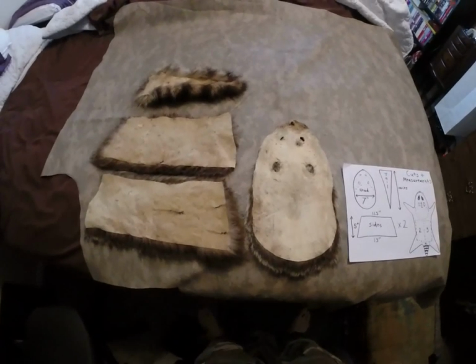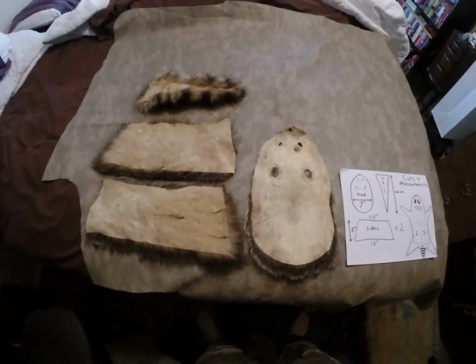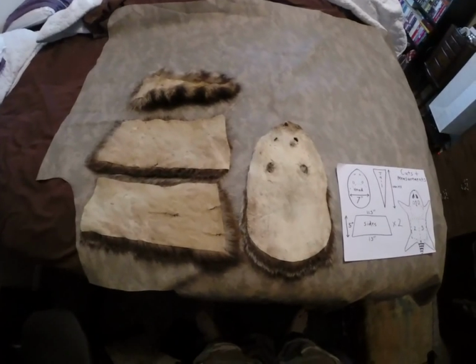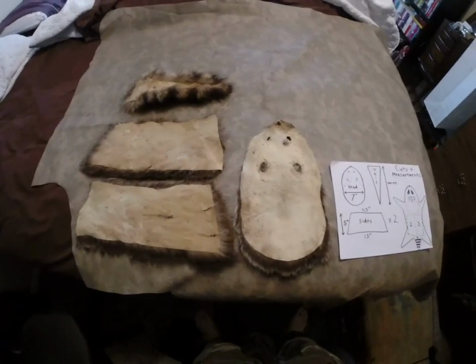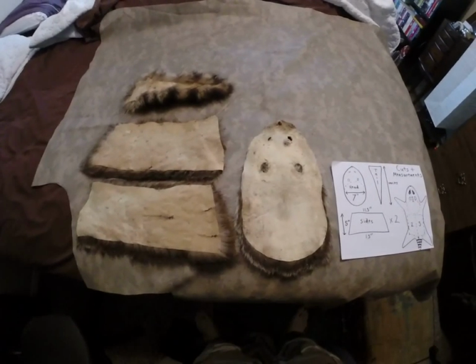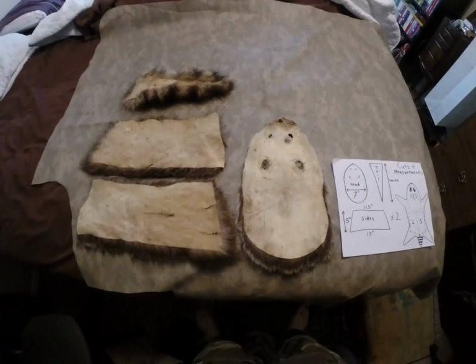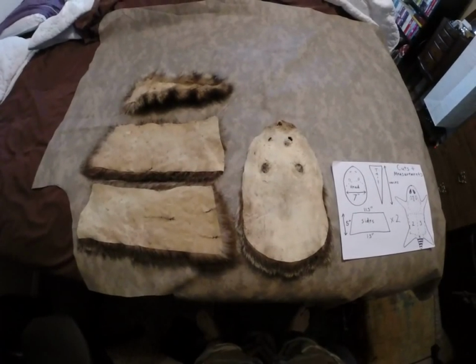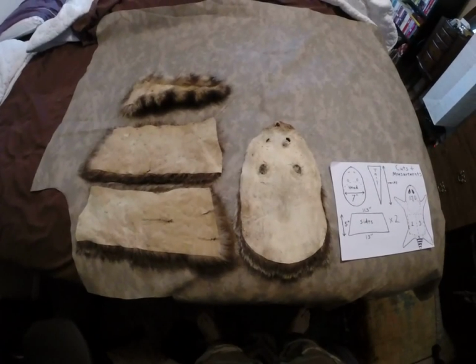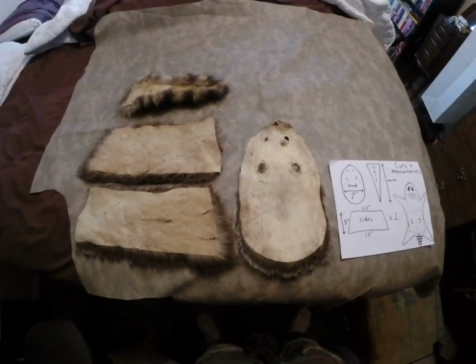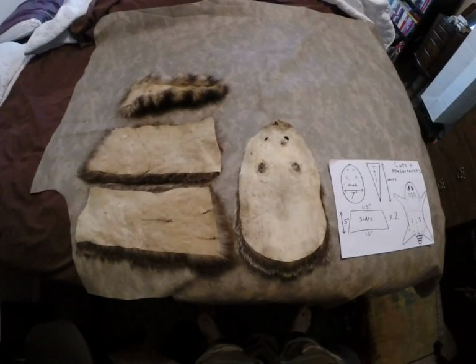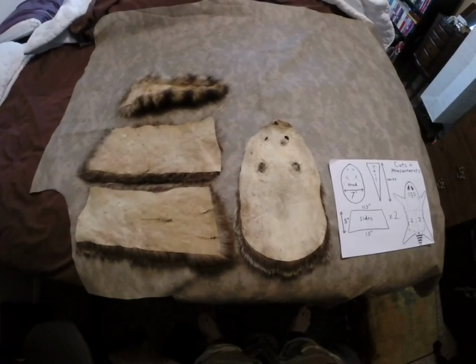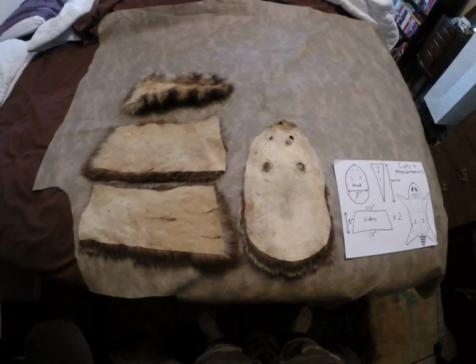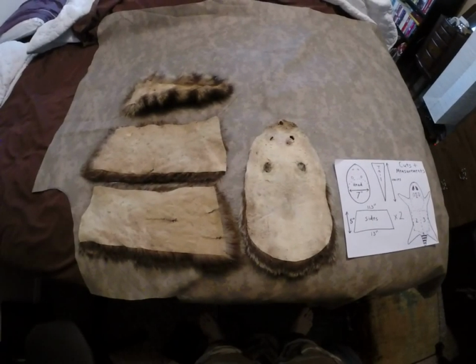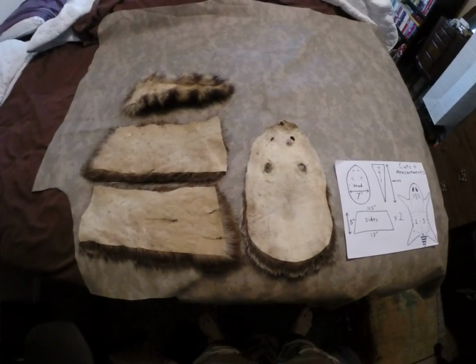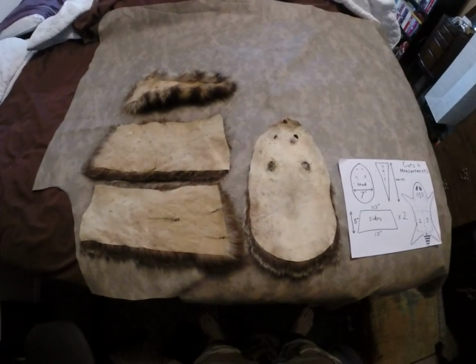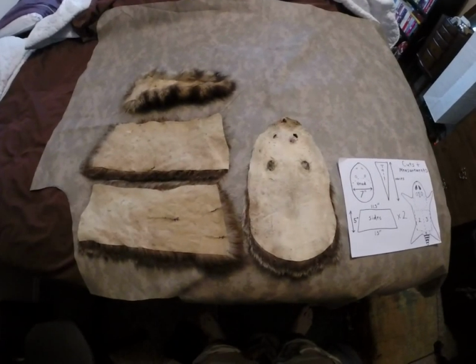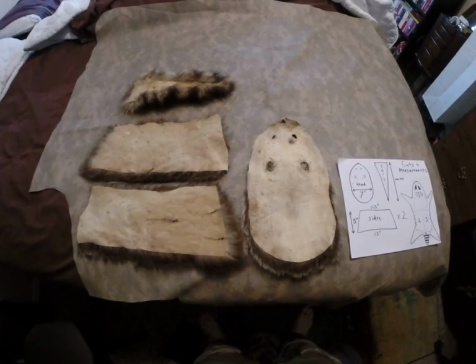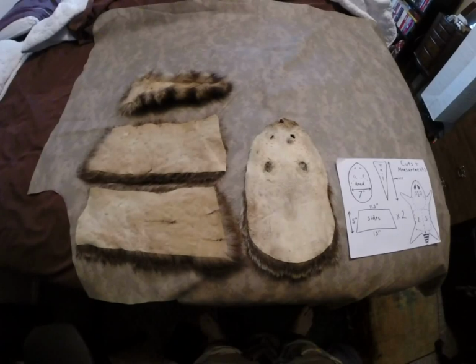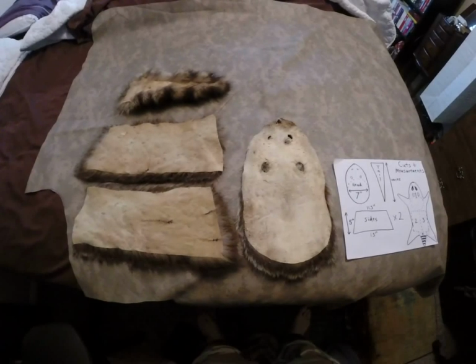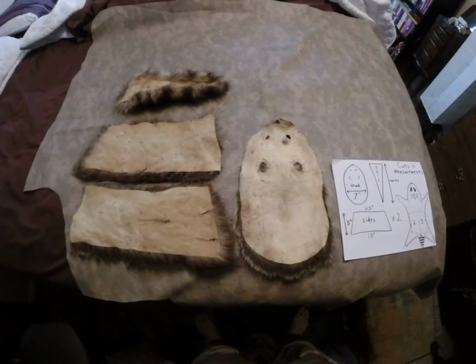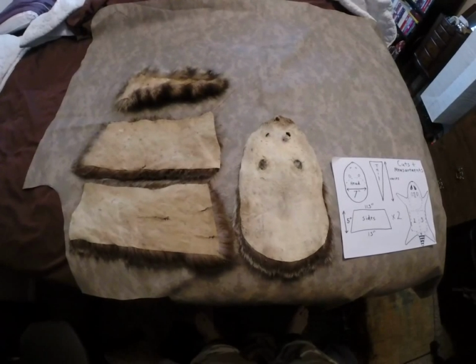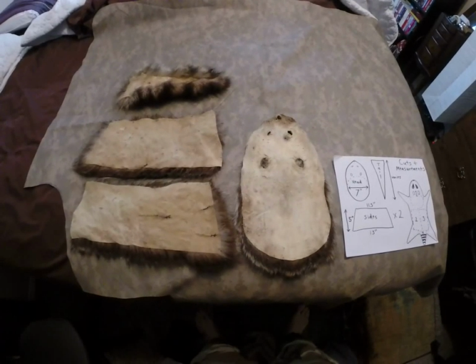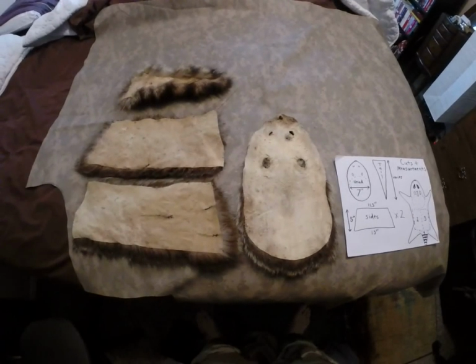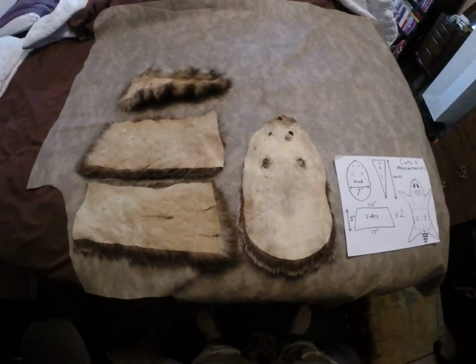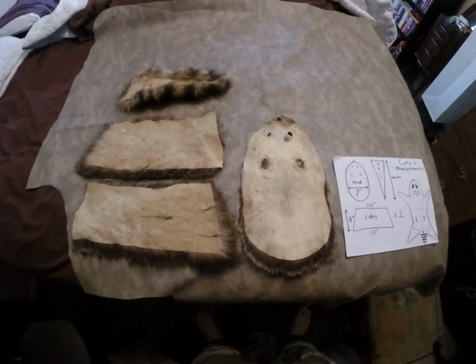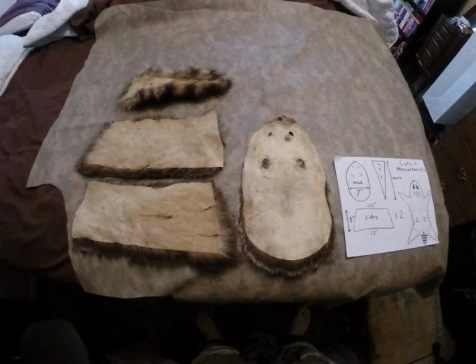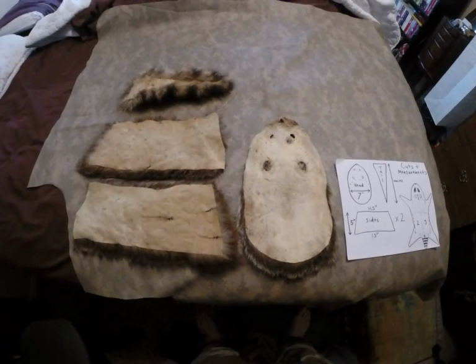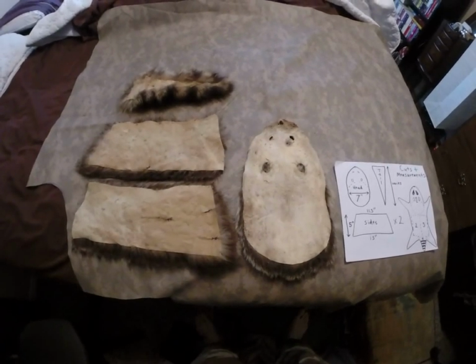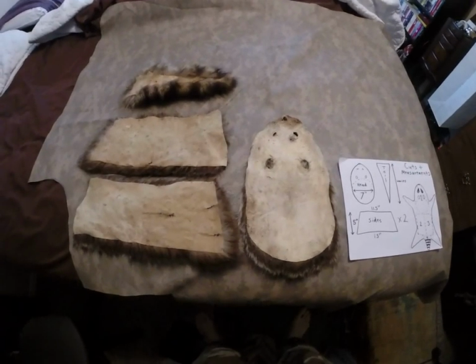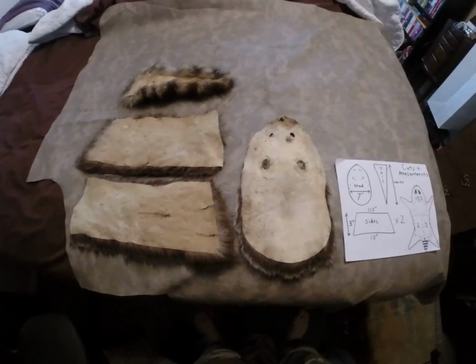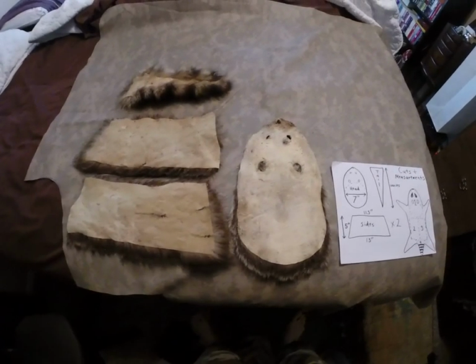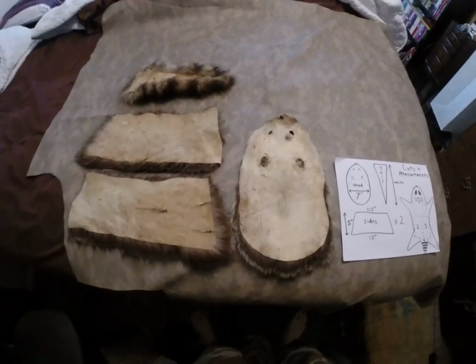Hey guys, Prepared Survivalist here. I'm going to do a video on how to make a coonskin cap.